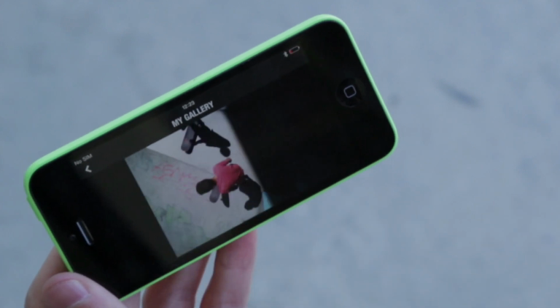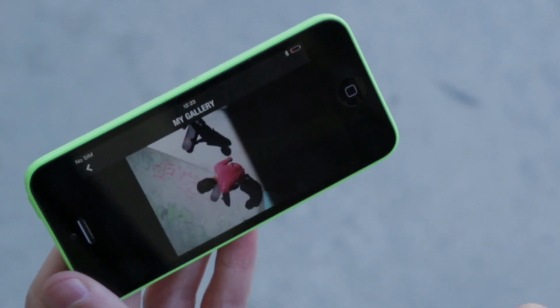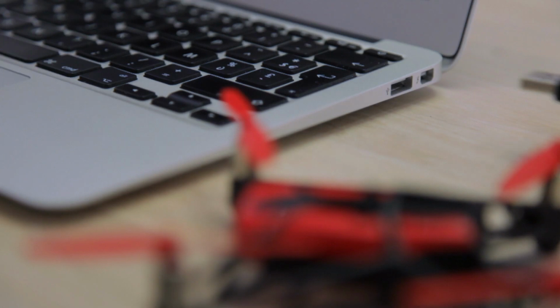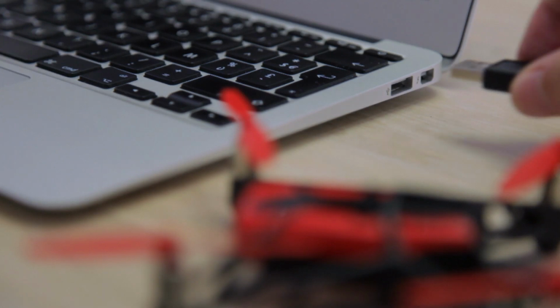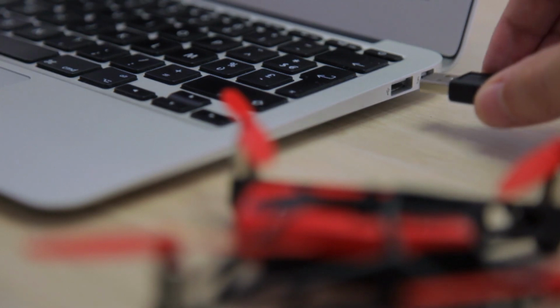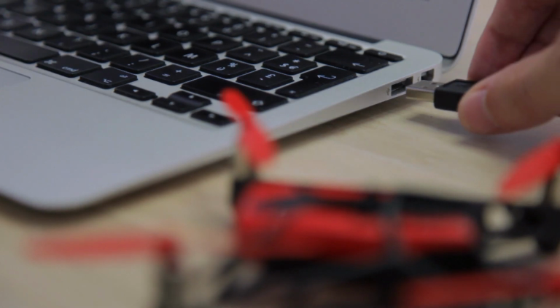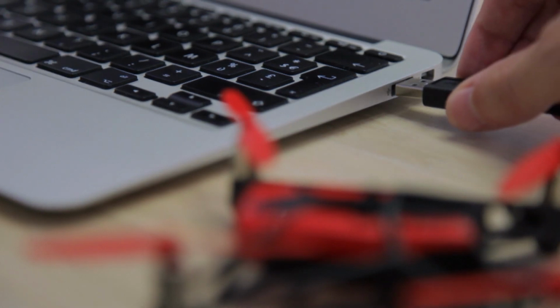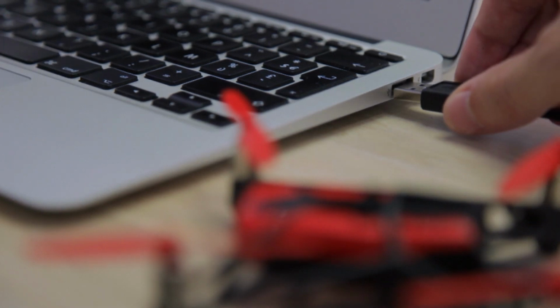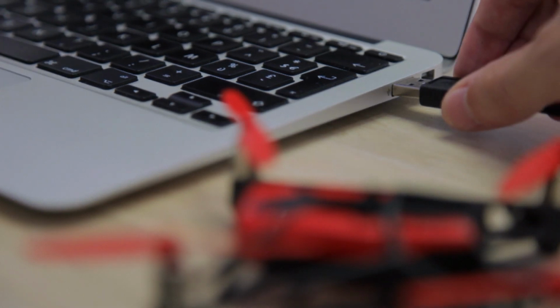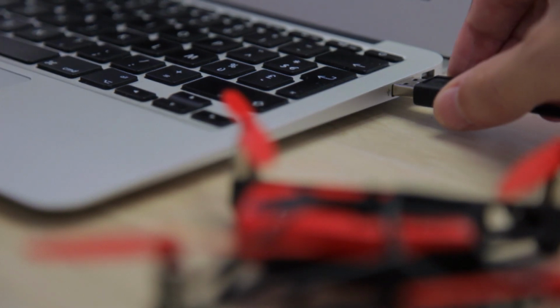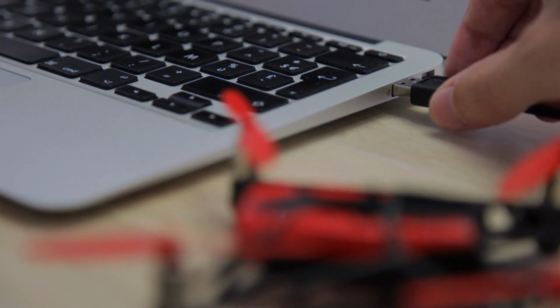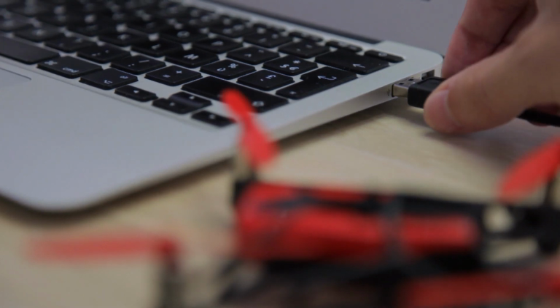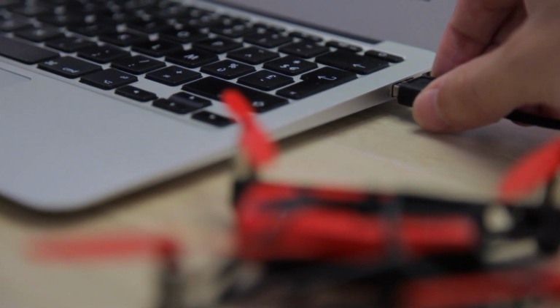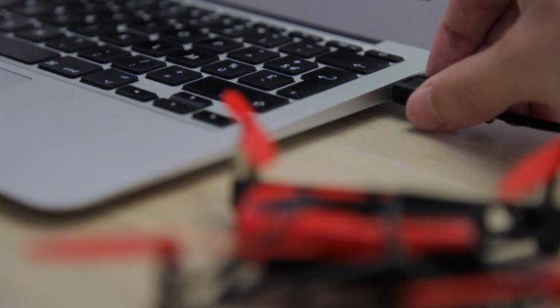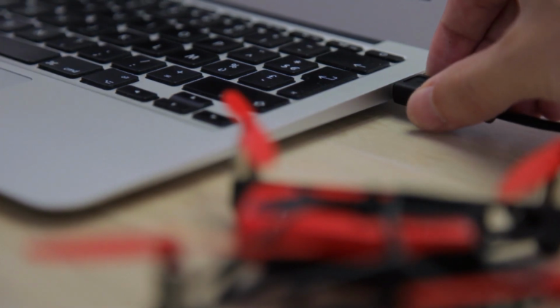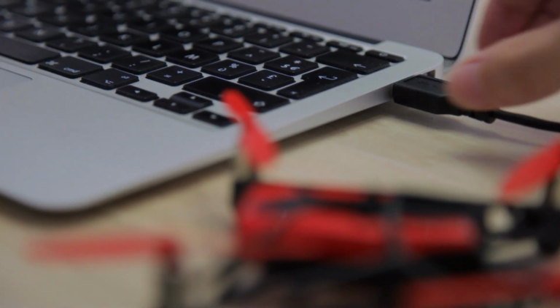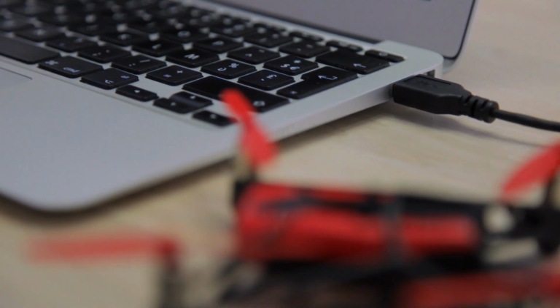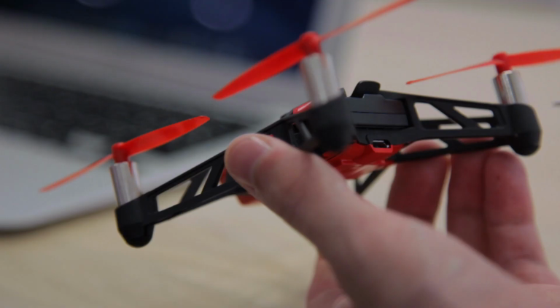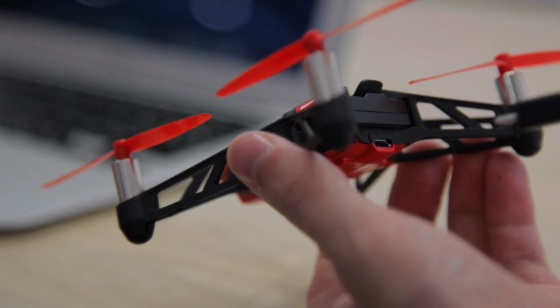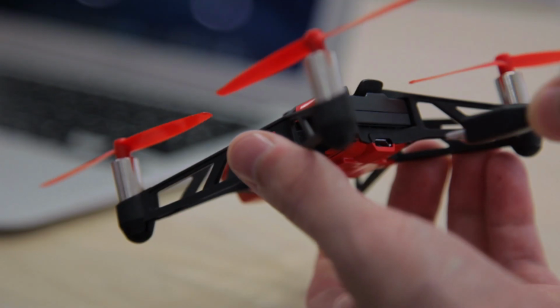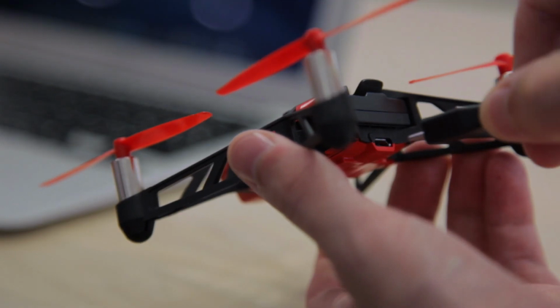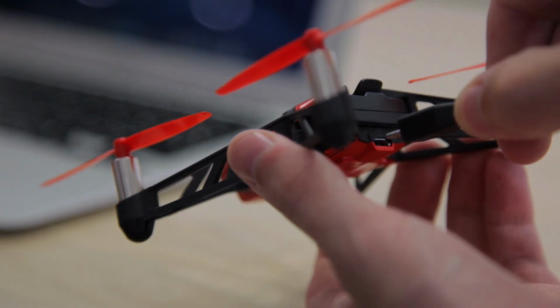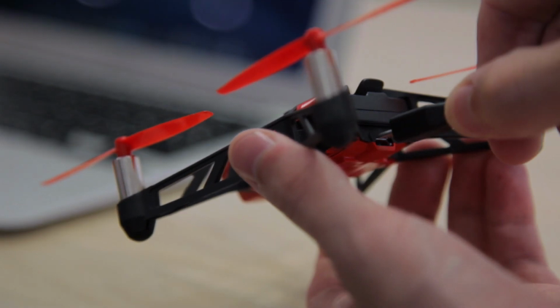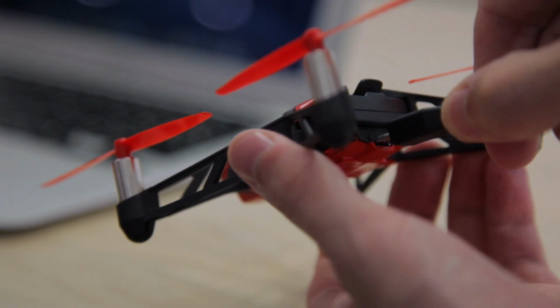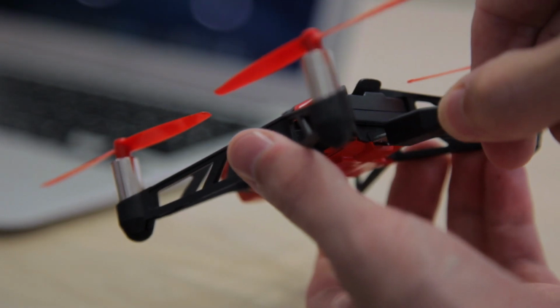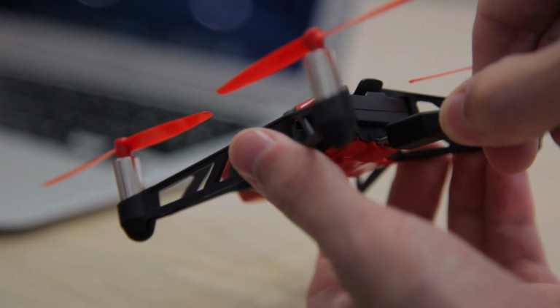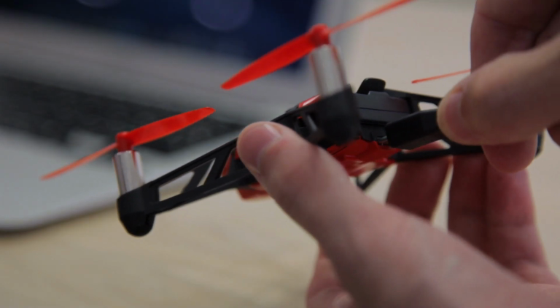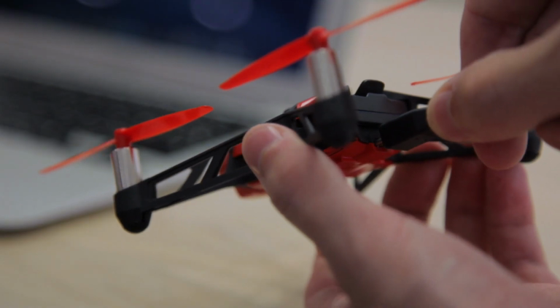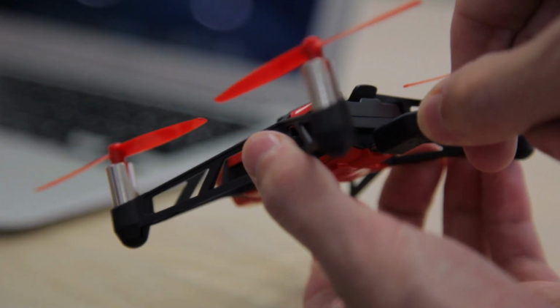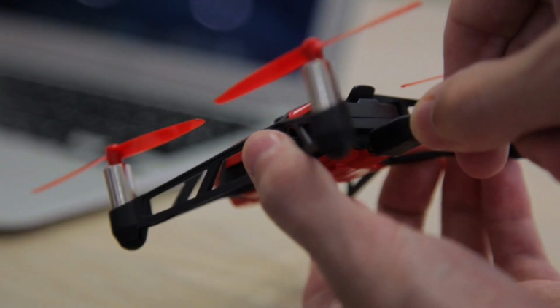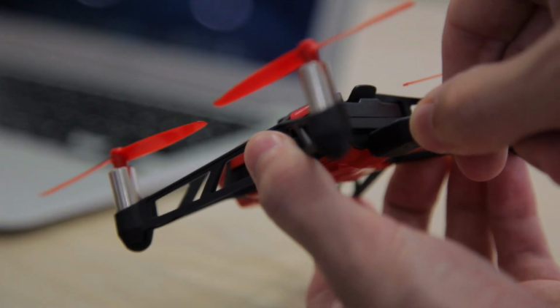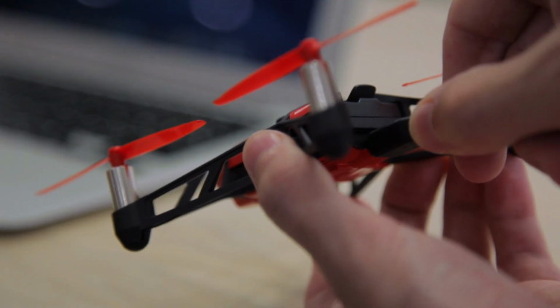You can also retrieve or delete them by connecting the Parrot Rolling Spider to your computer using the micro-USB cable.